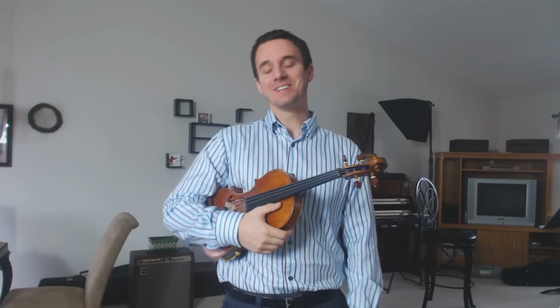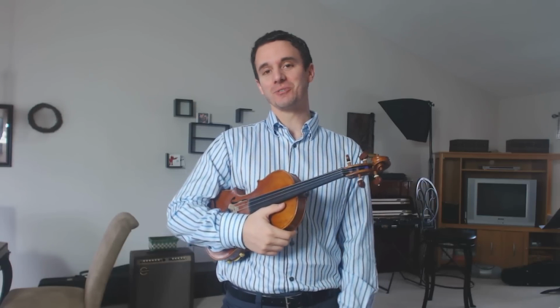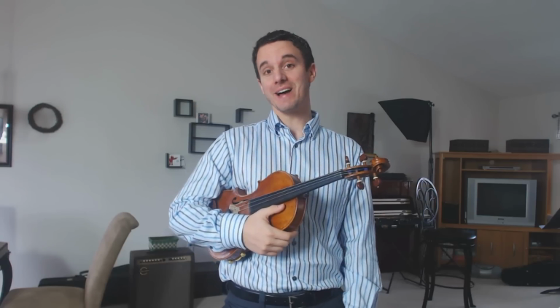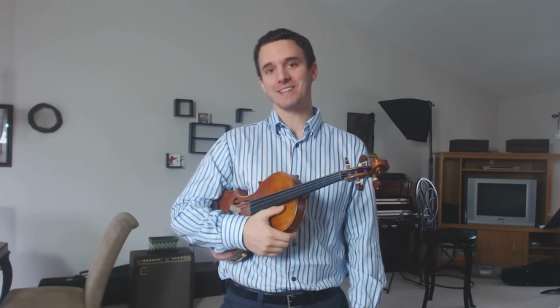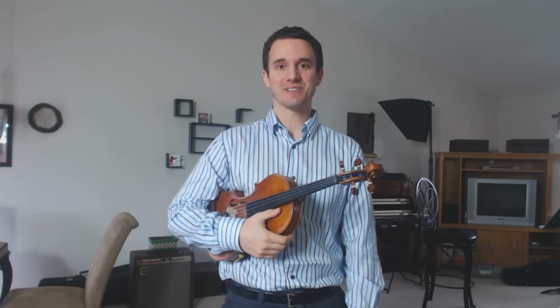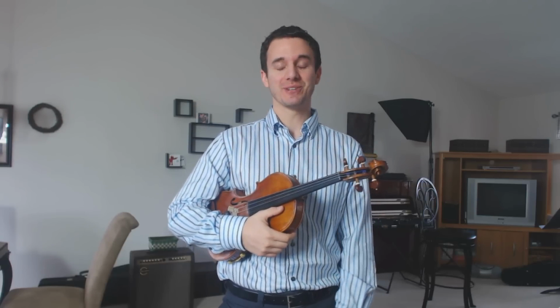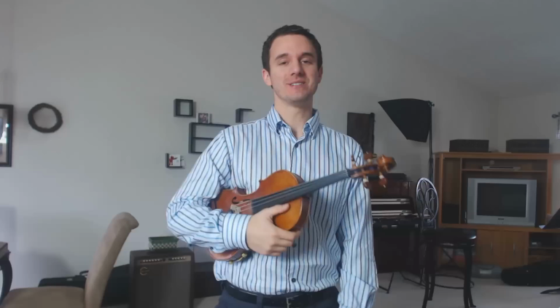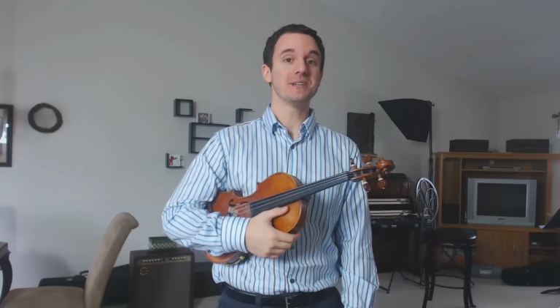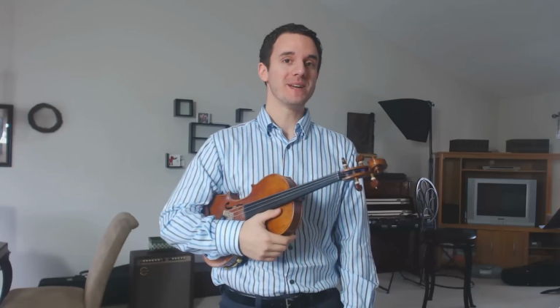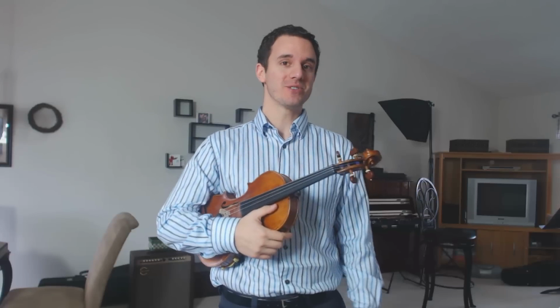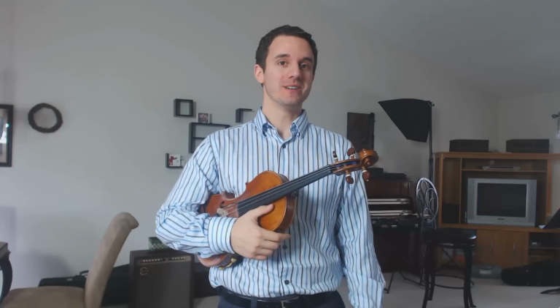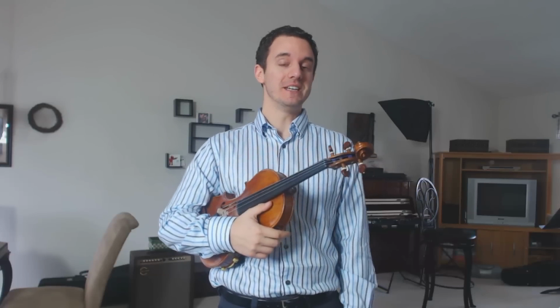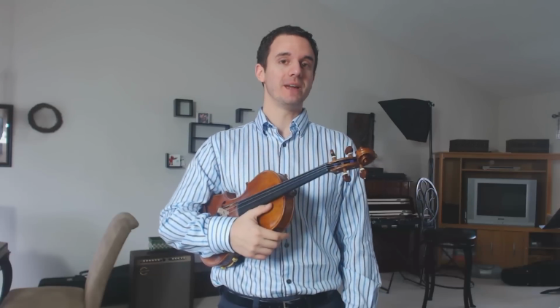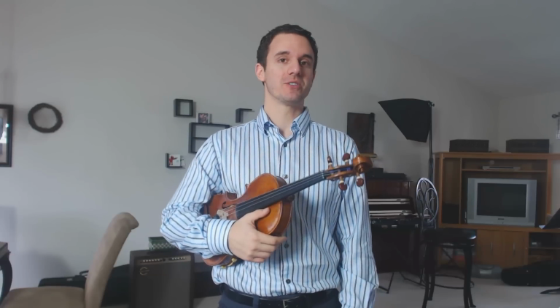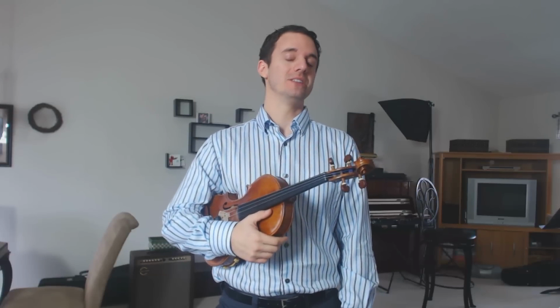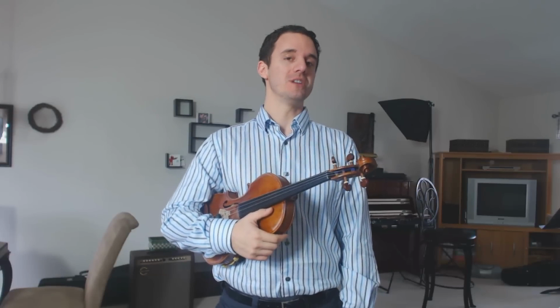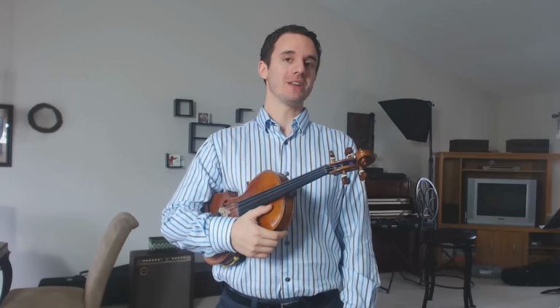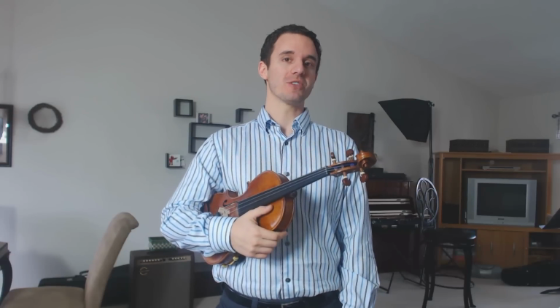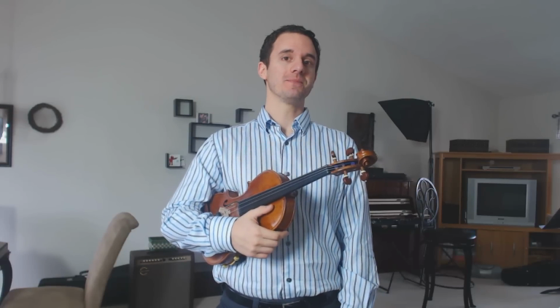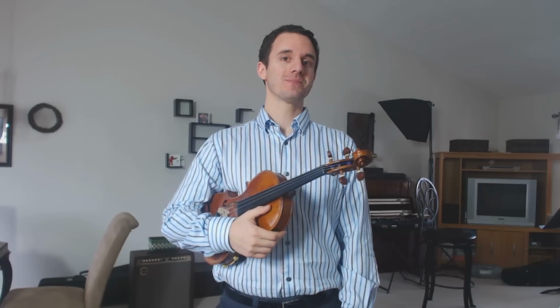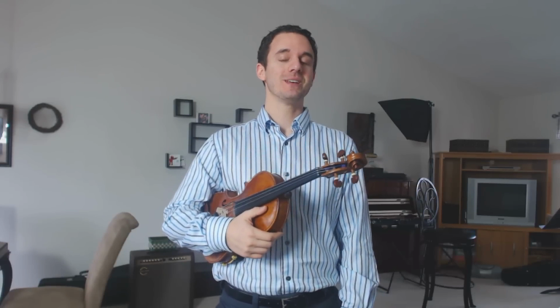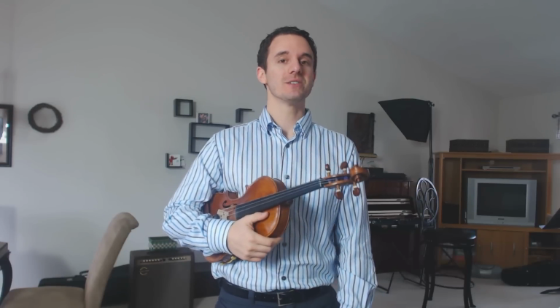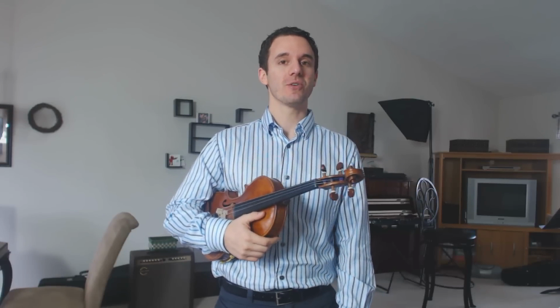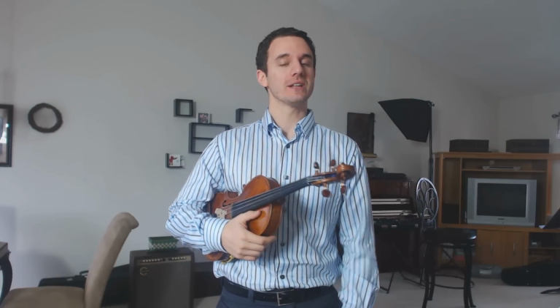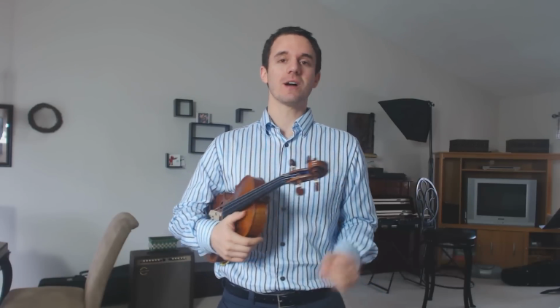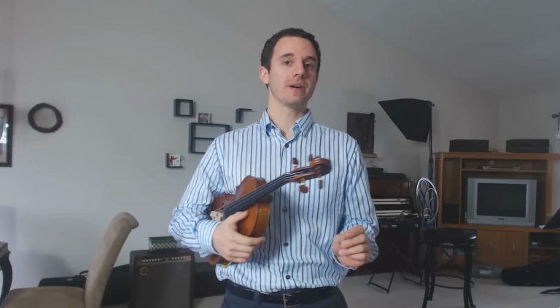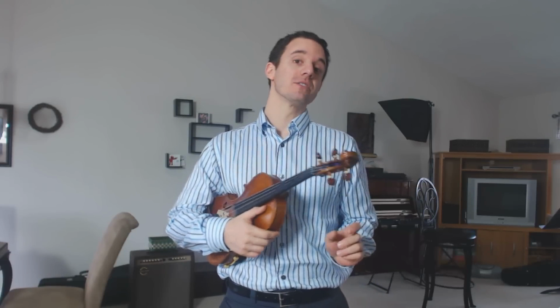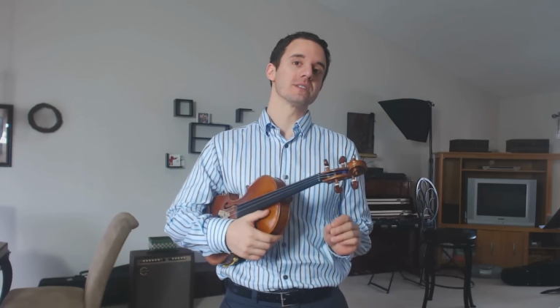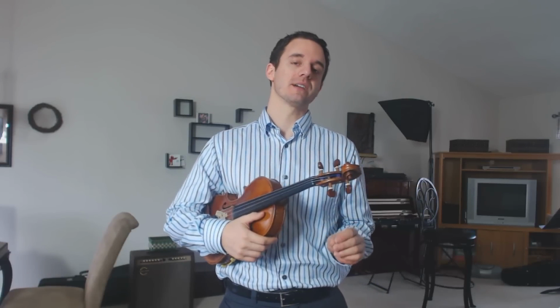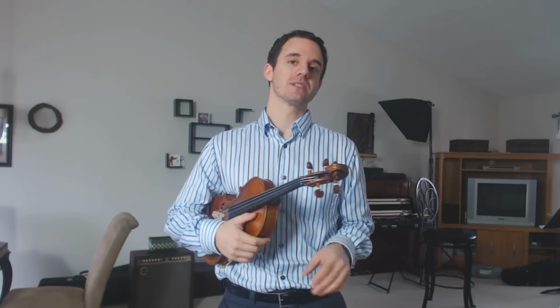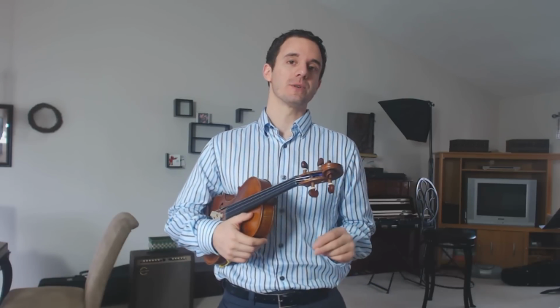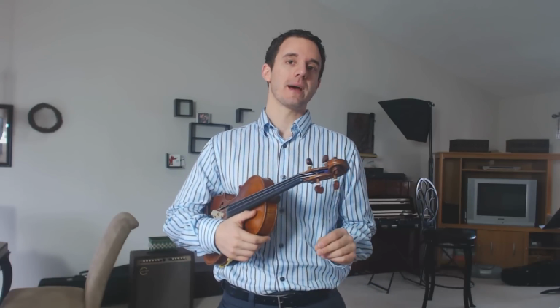So in the last lesson, we learned C major, D major, and G major. So let's talk about each of those a second, just to recap.